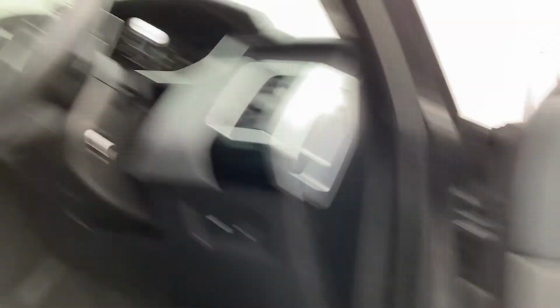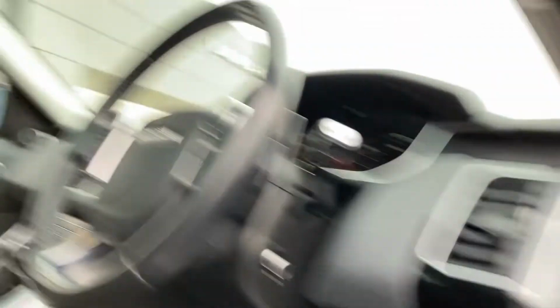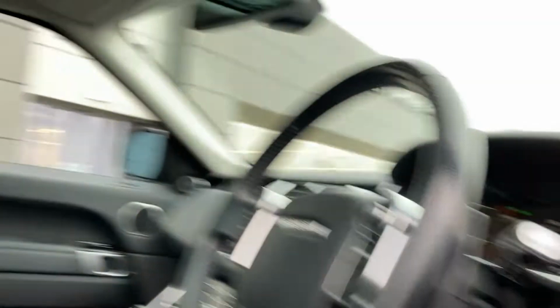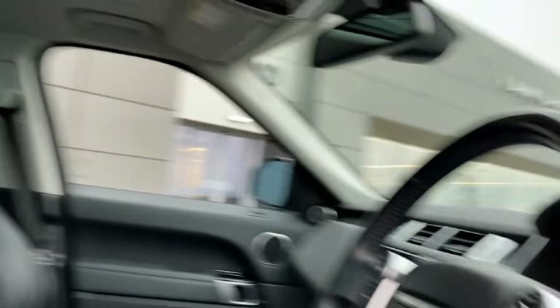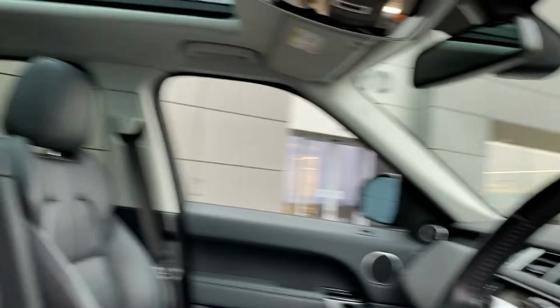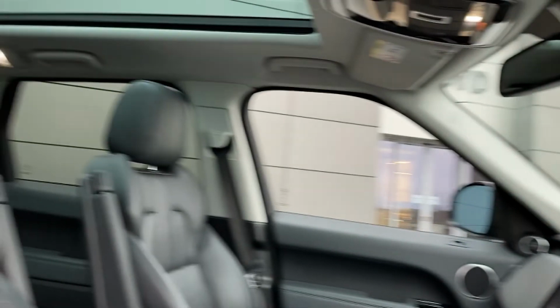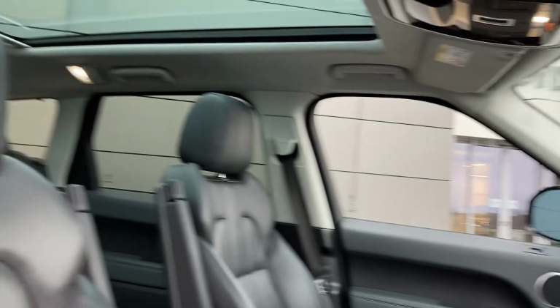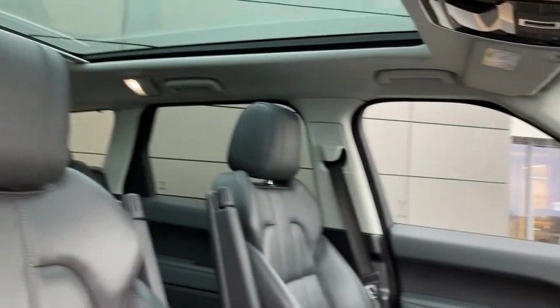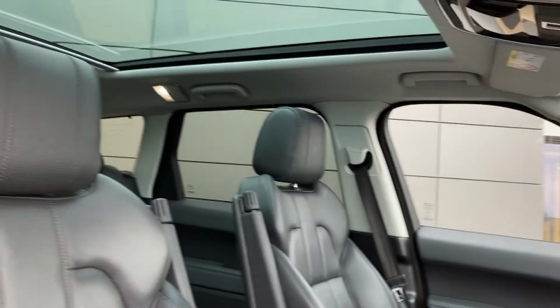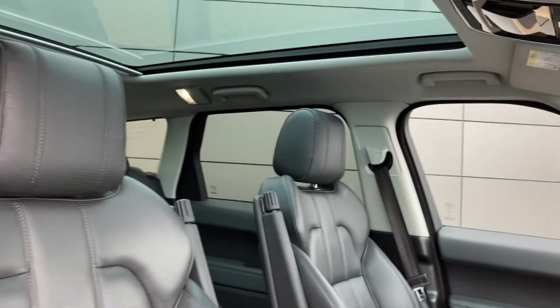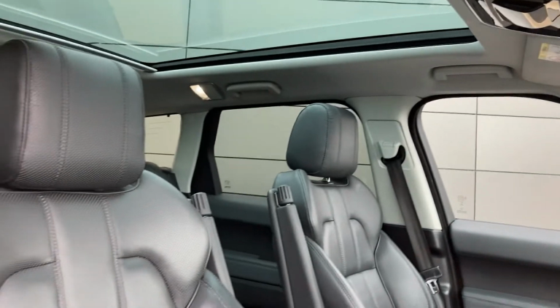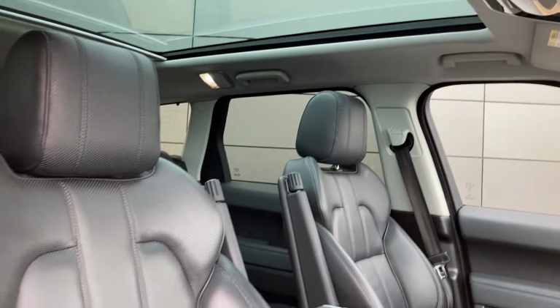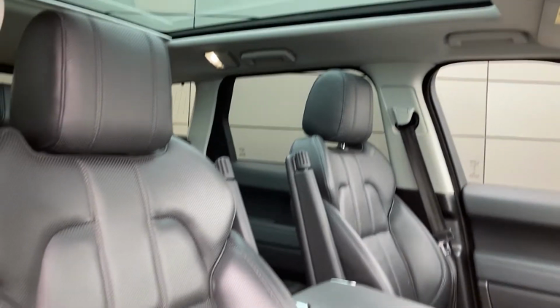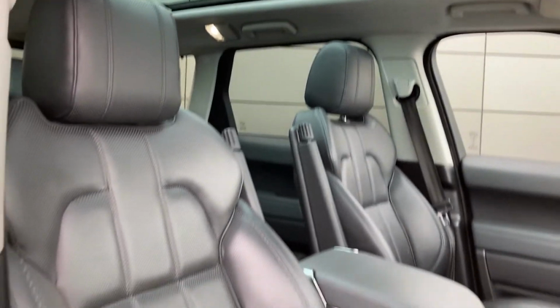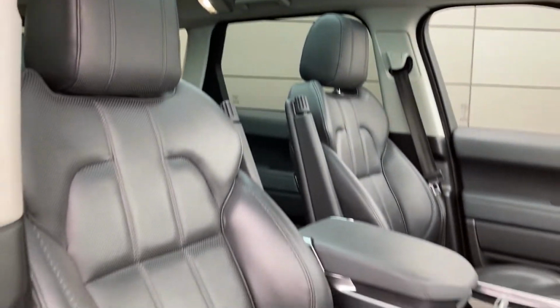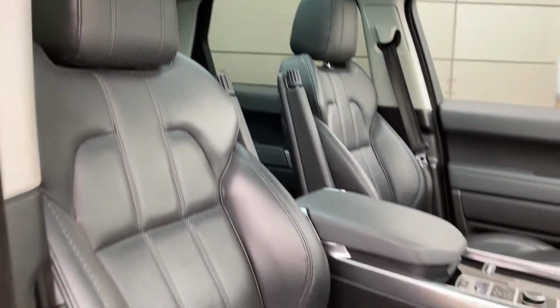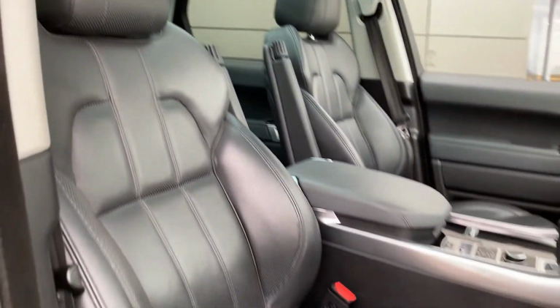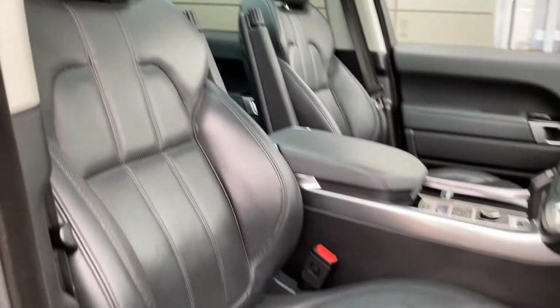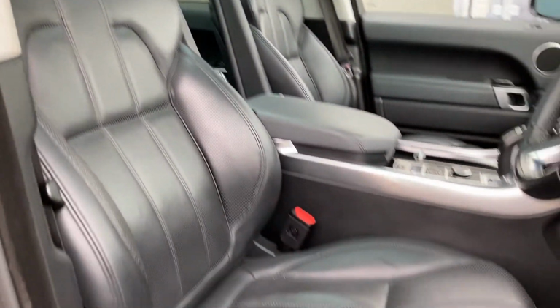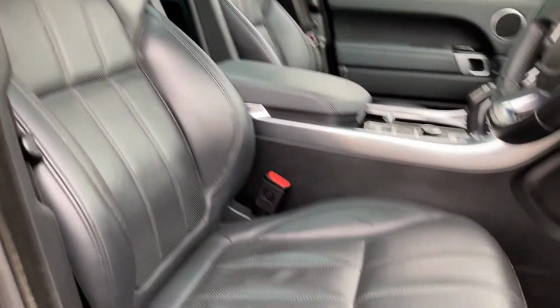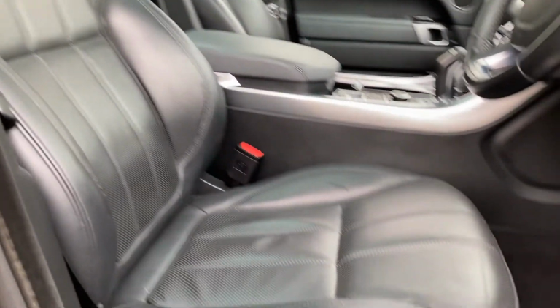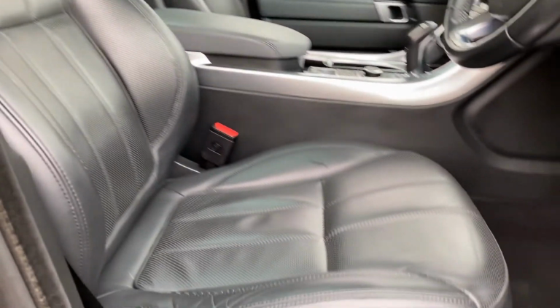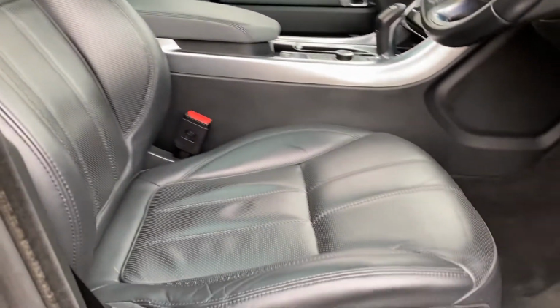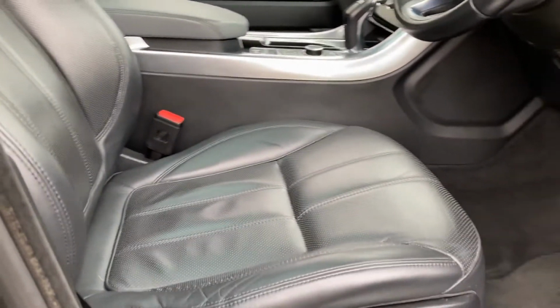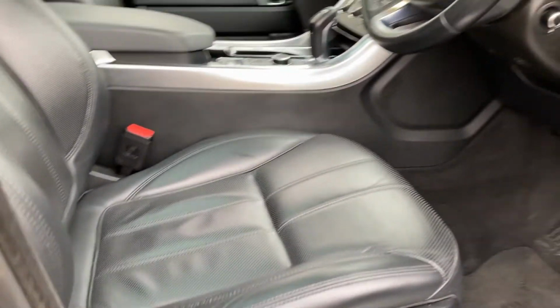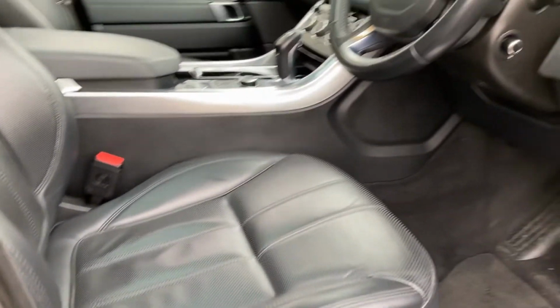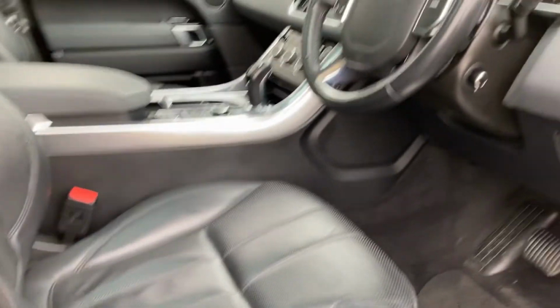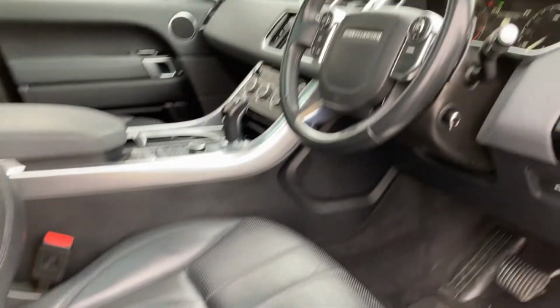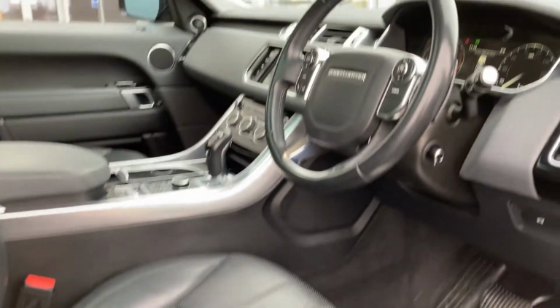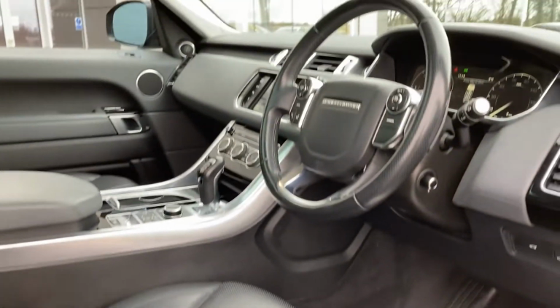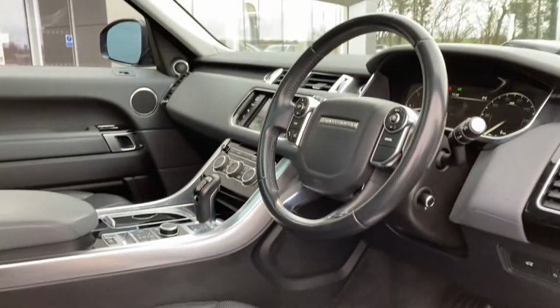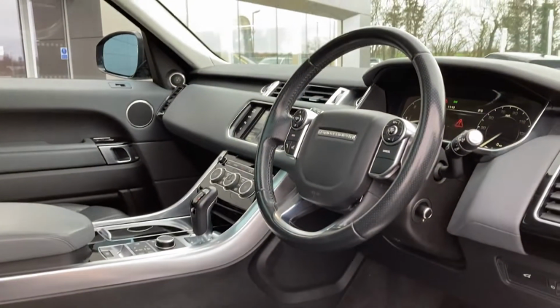As we come into the front now you can see the 16 way heated front seats, which as you can see are in excellent condition.